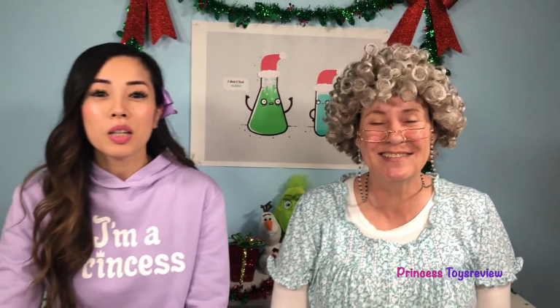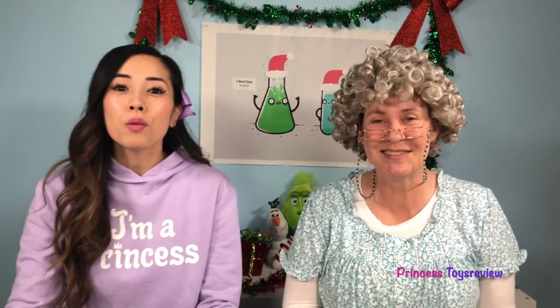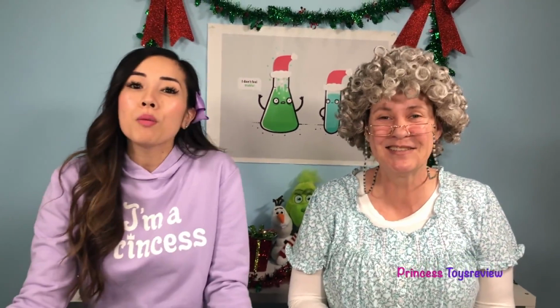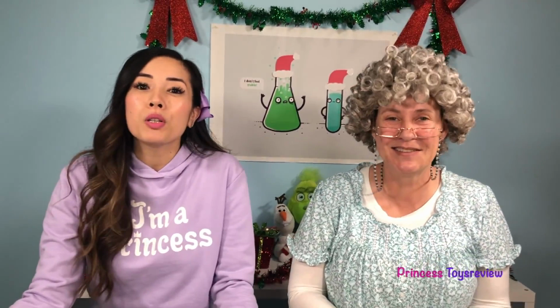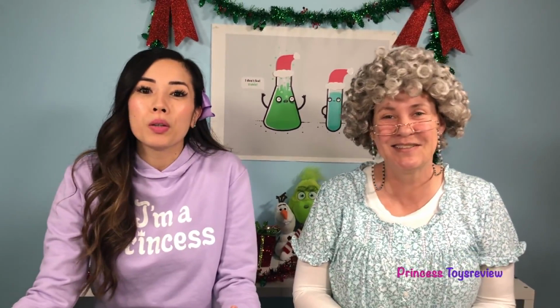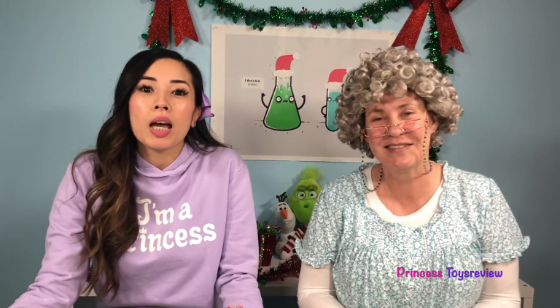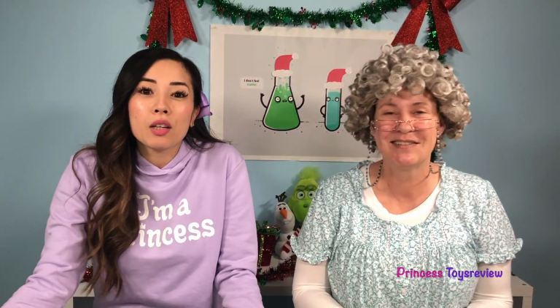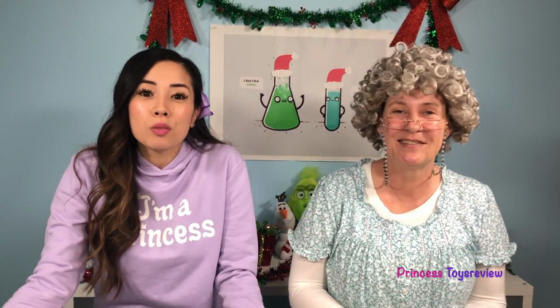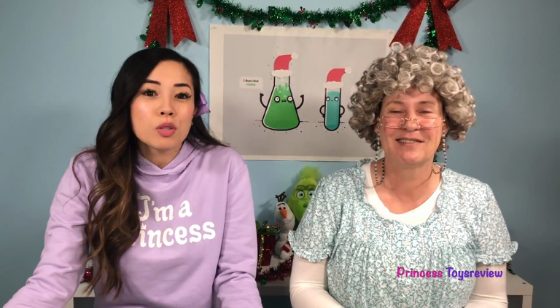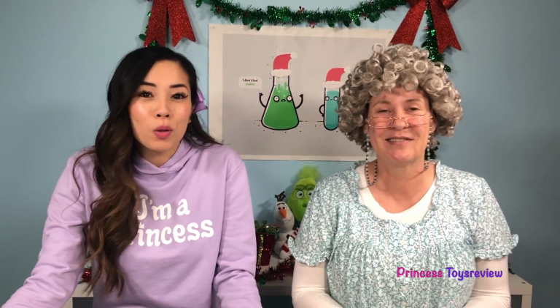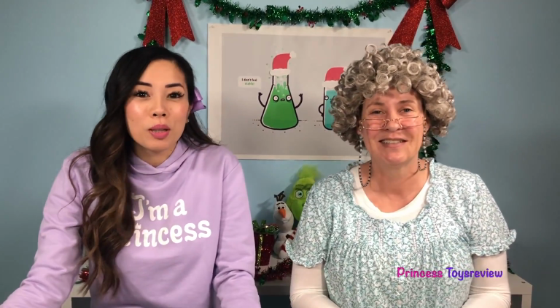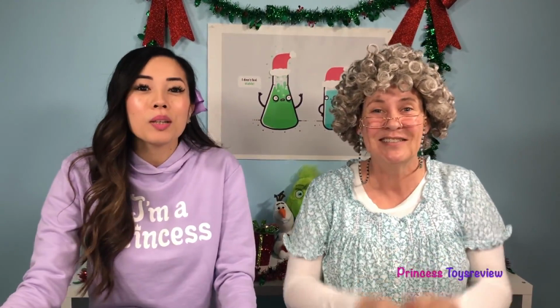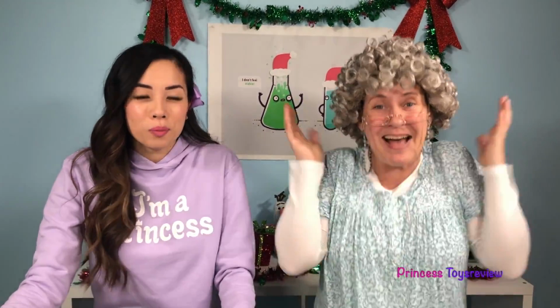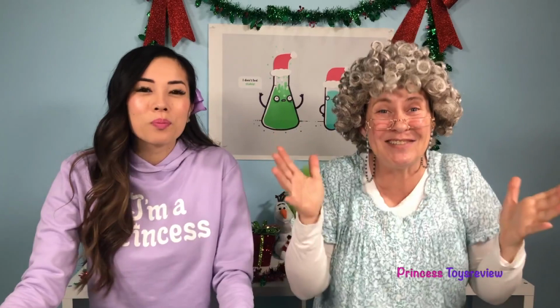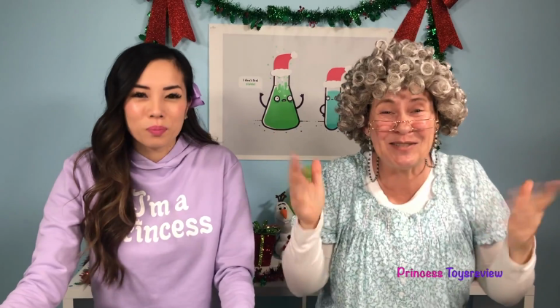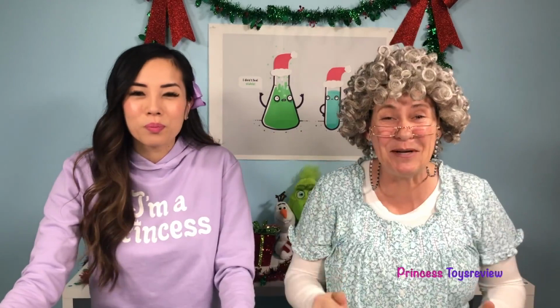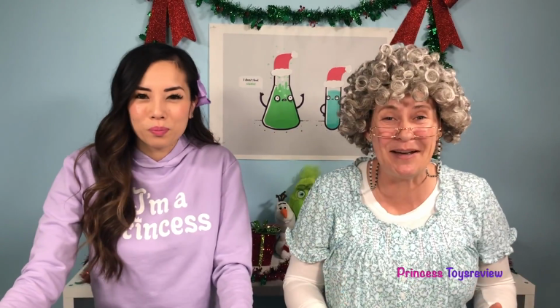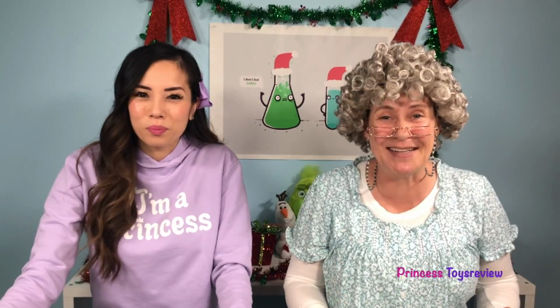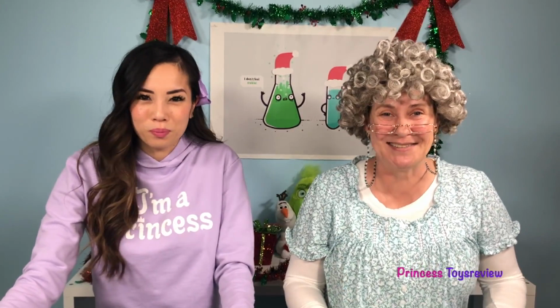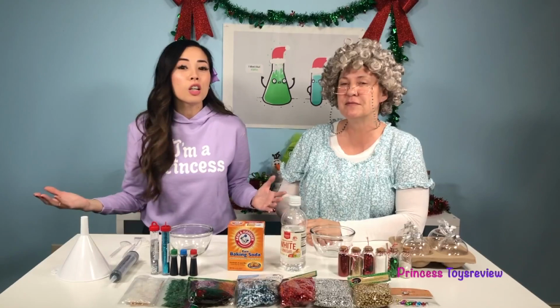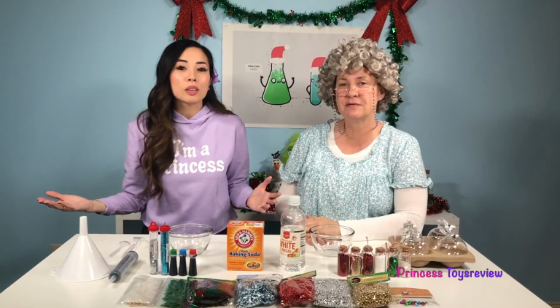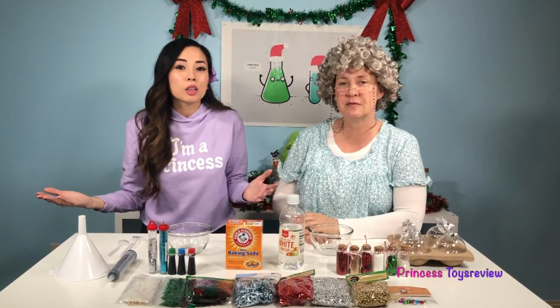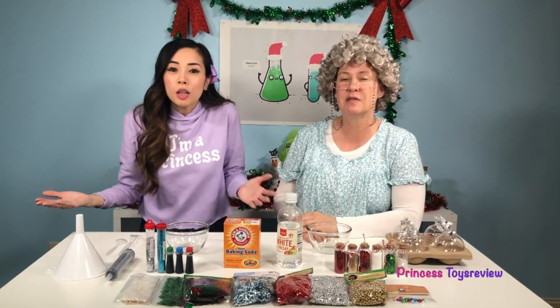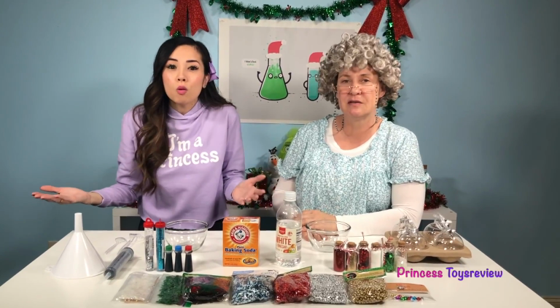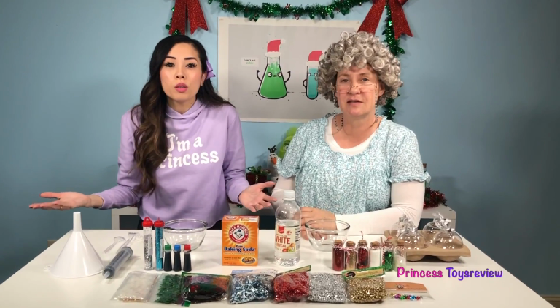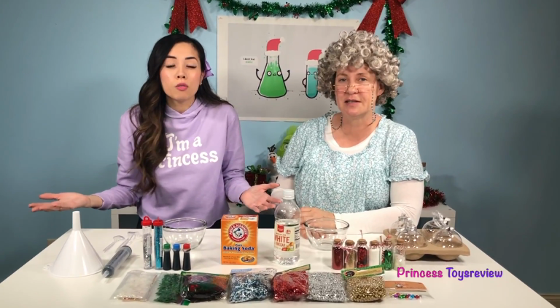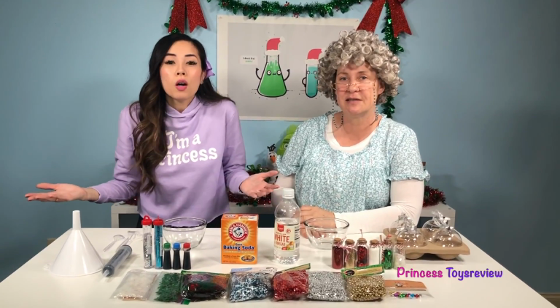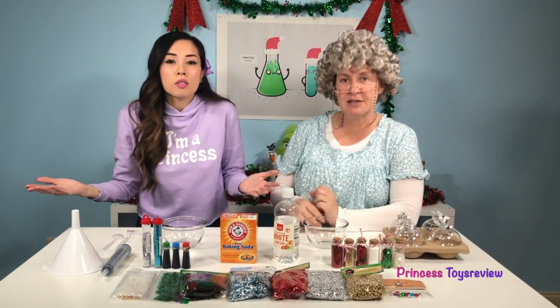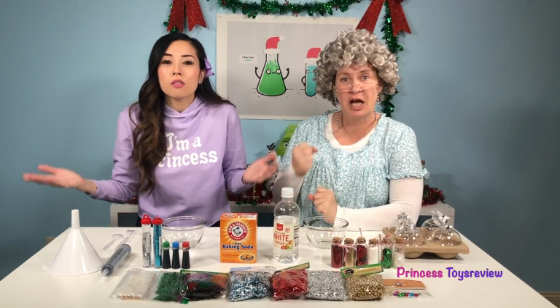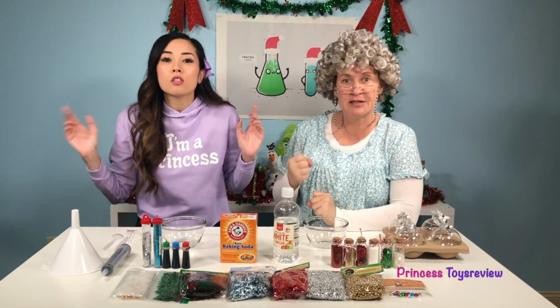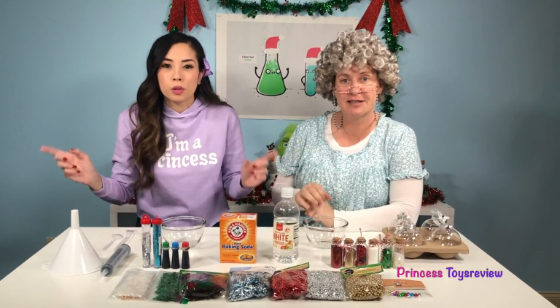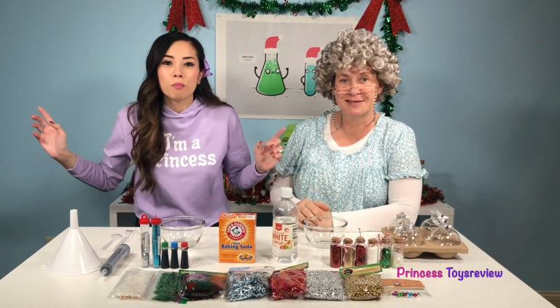Hi Prince and Princesses, Princess Fam! It's Princess Granny! Today we're going to be doing a Christmas ornament science experiment! First, let's check out what we need for our science experiment.